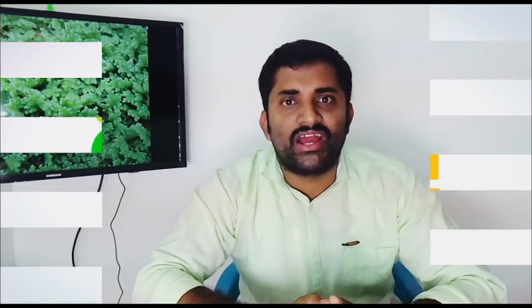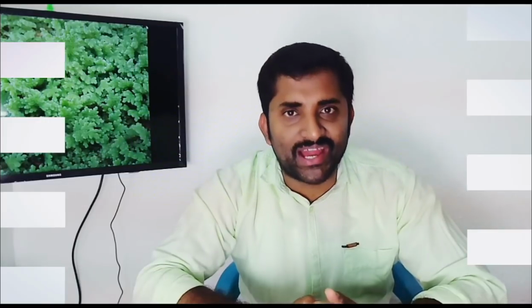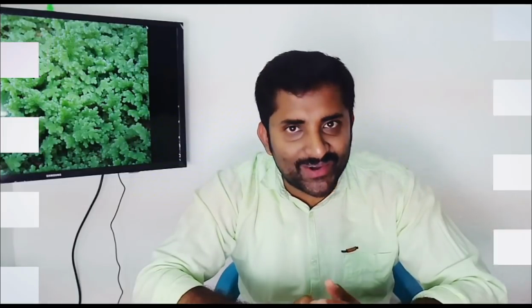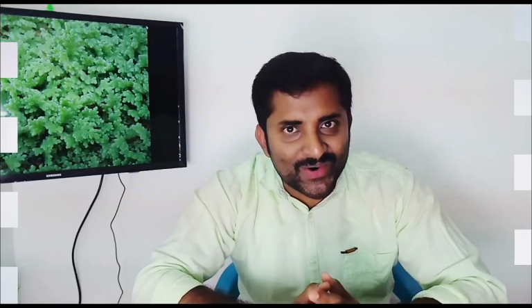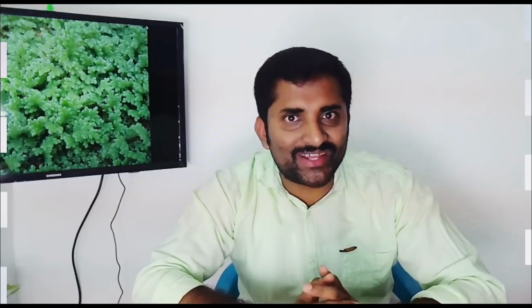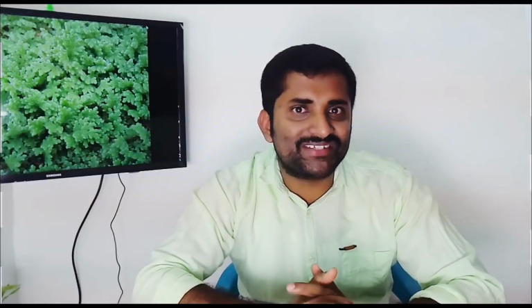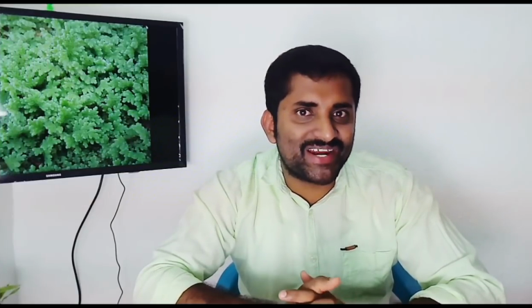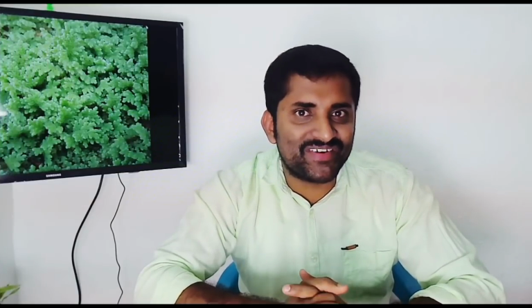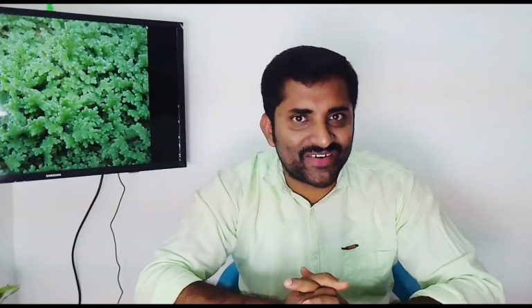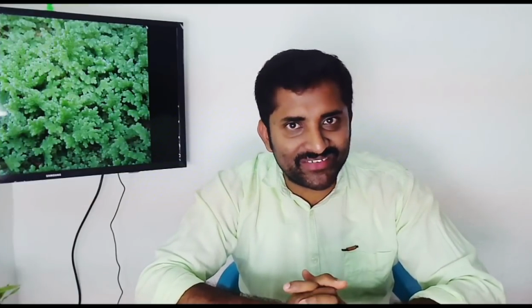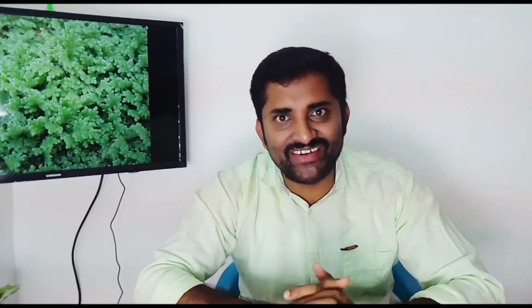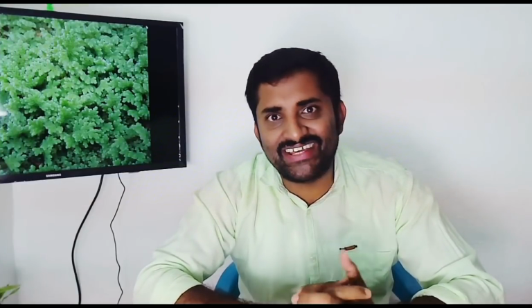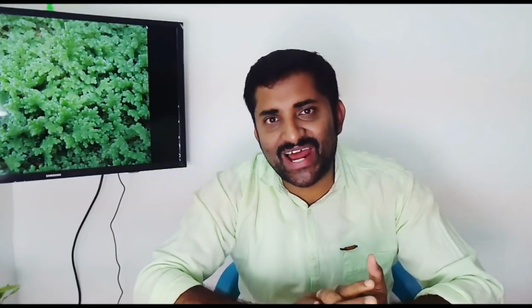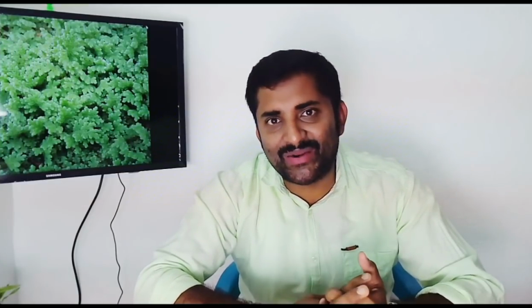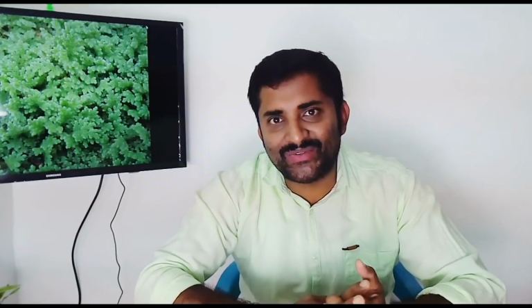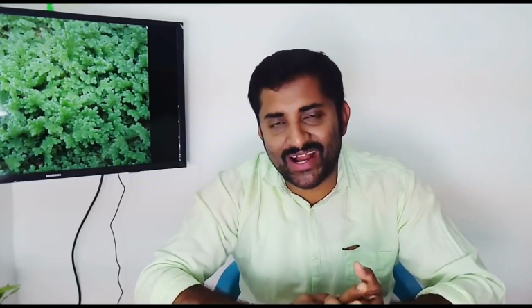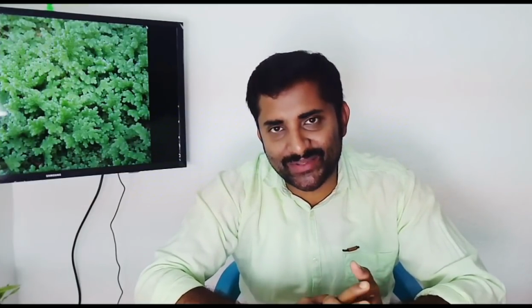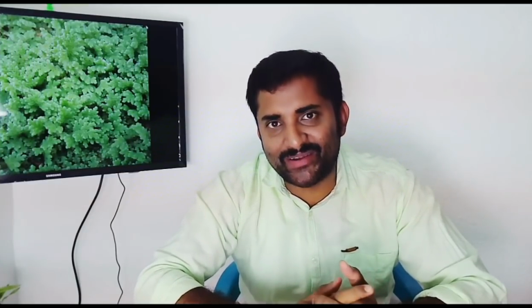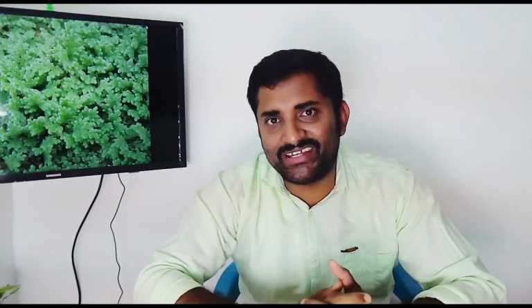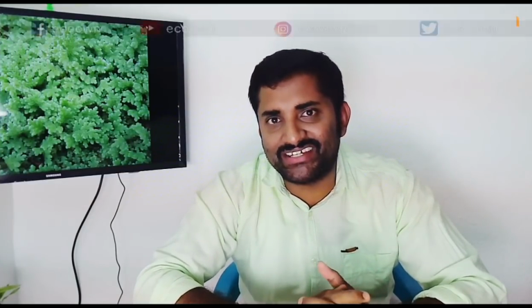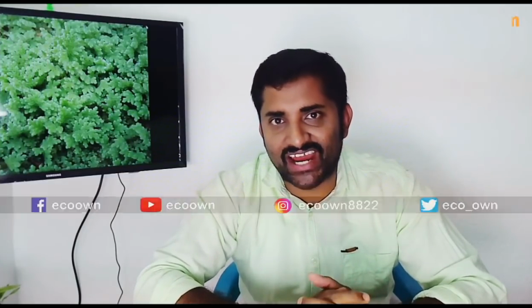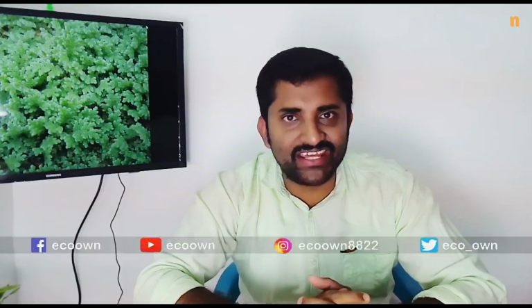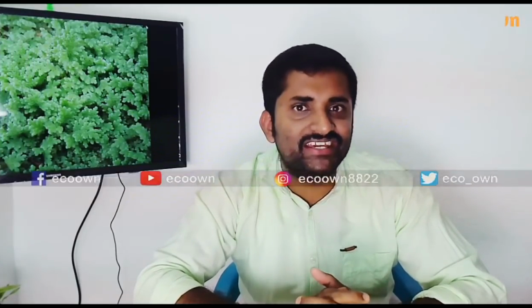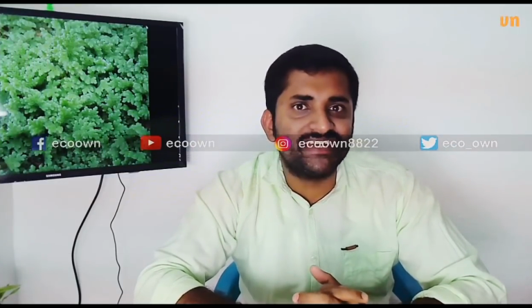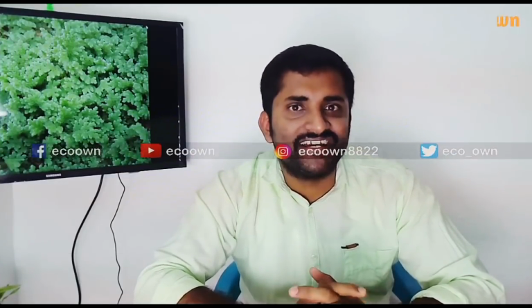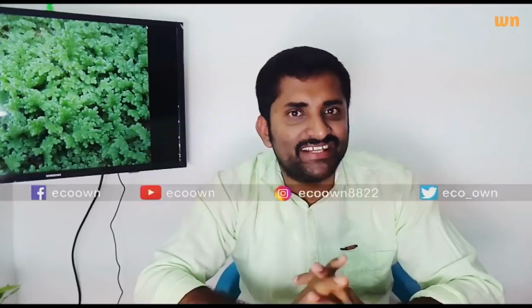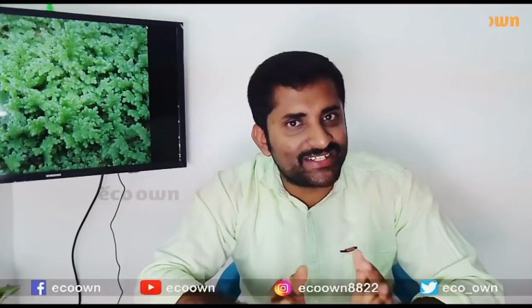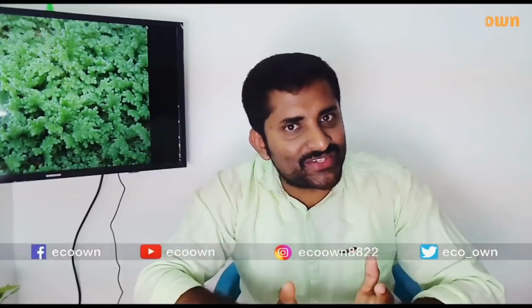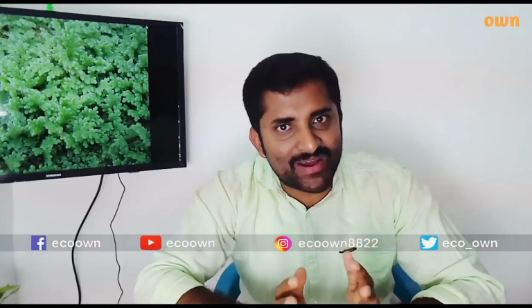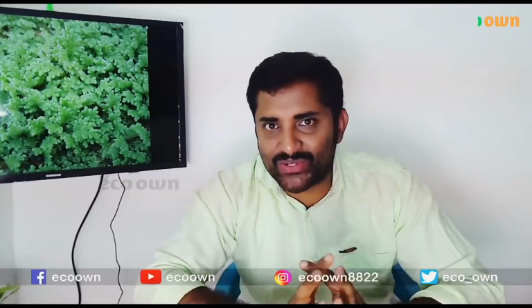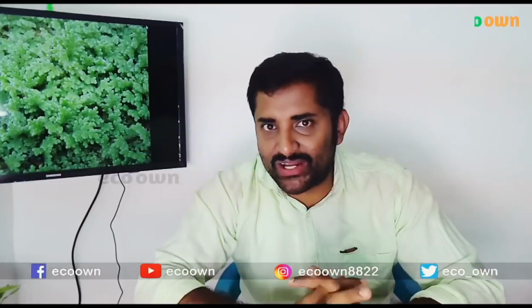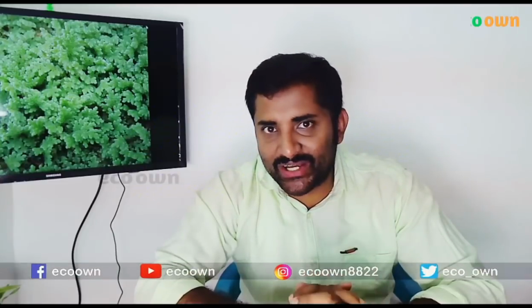Hello, welcome to the video, my name is Sanni. Today I am going to talk about Assola.